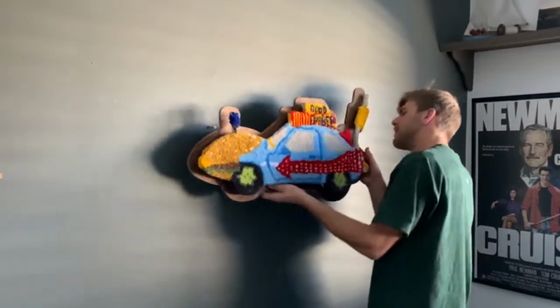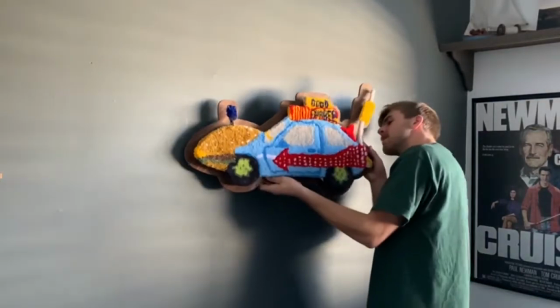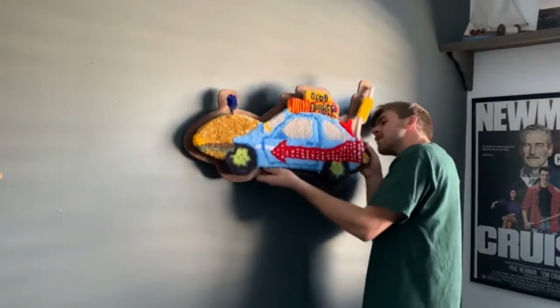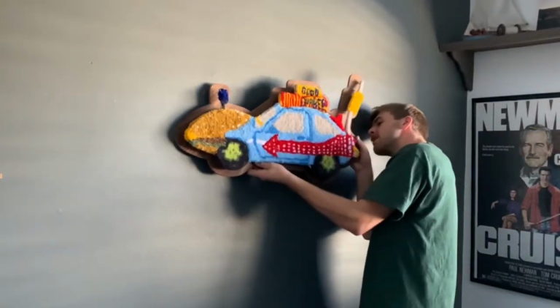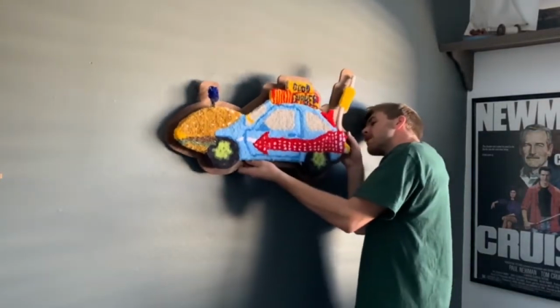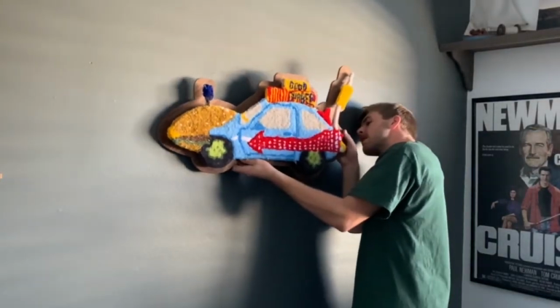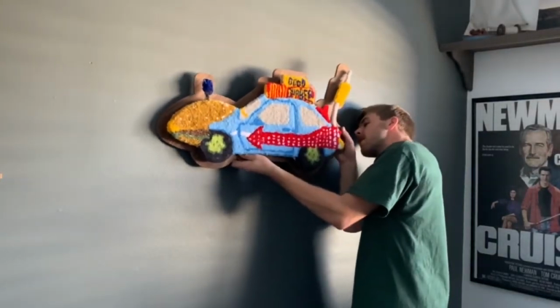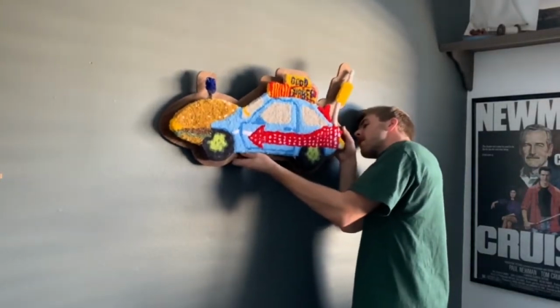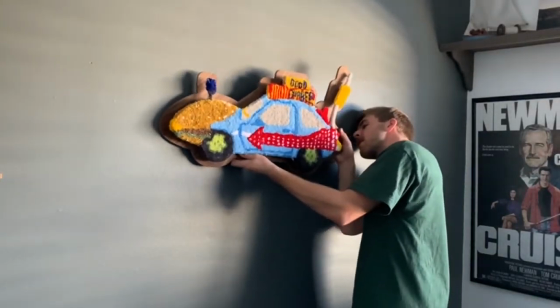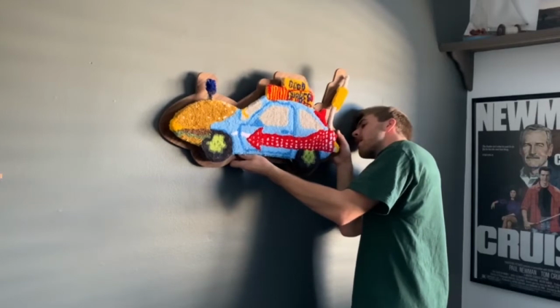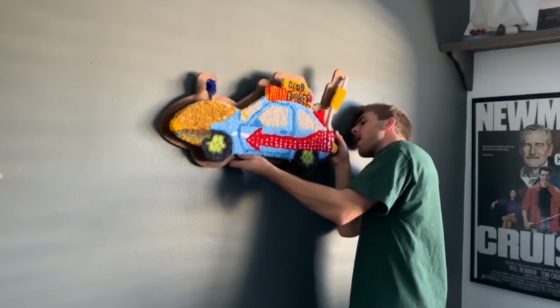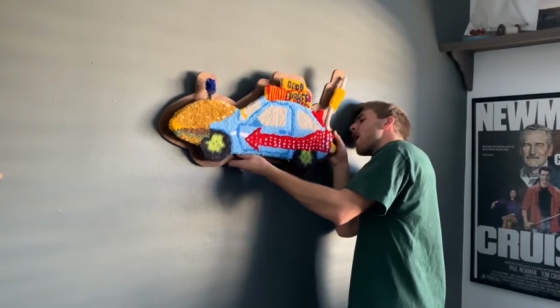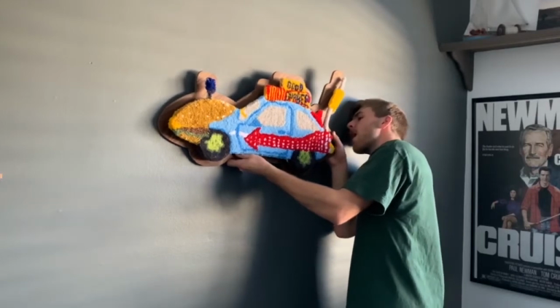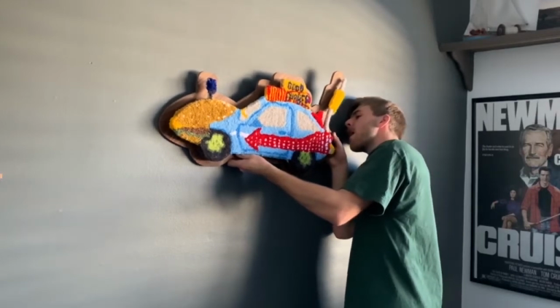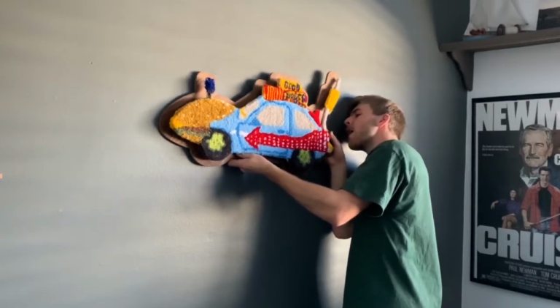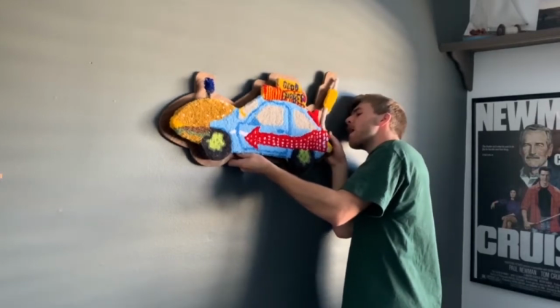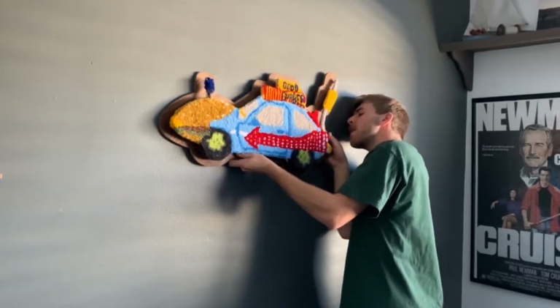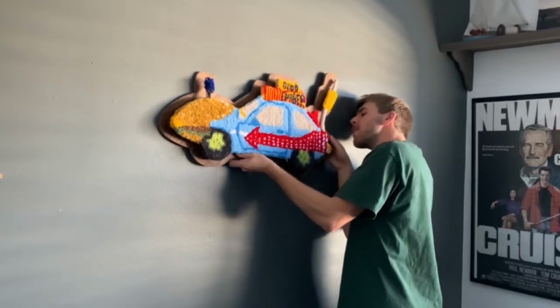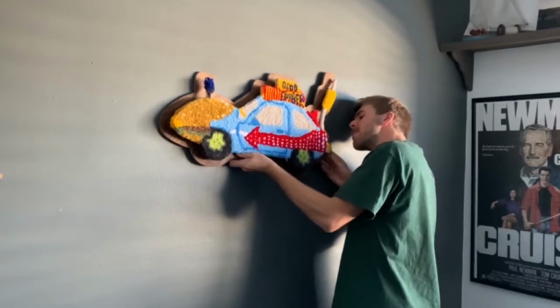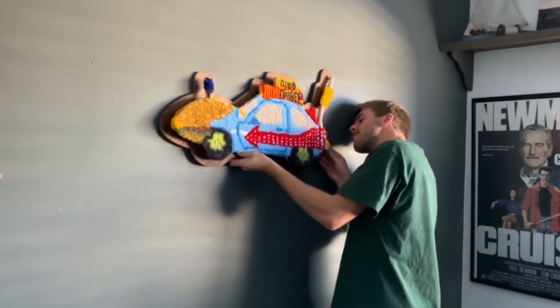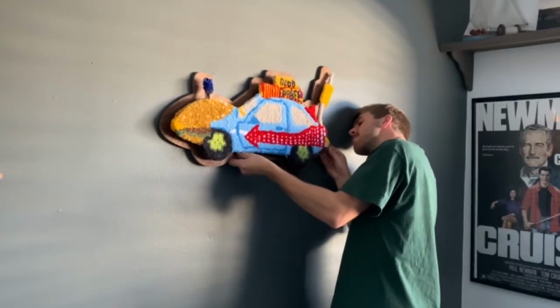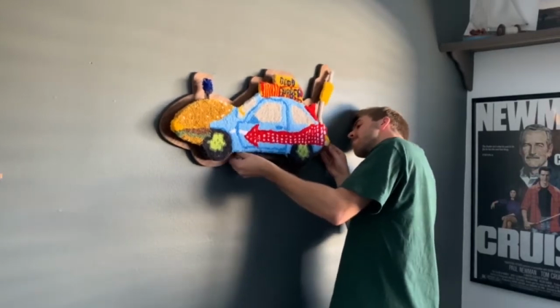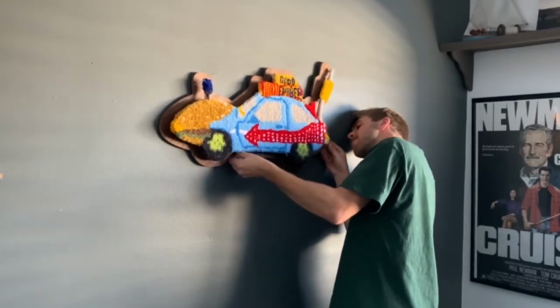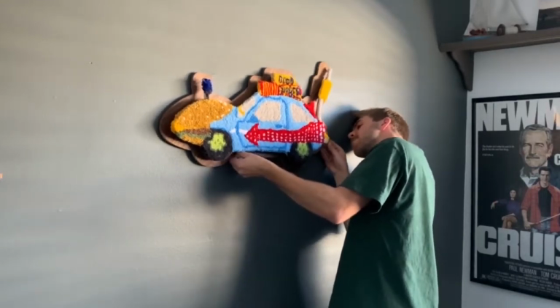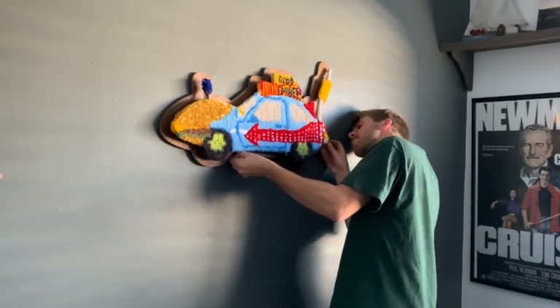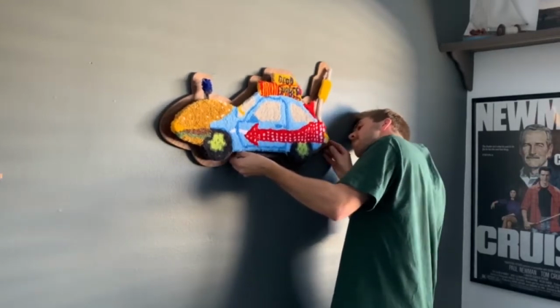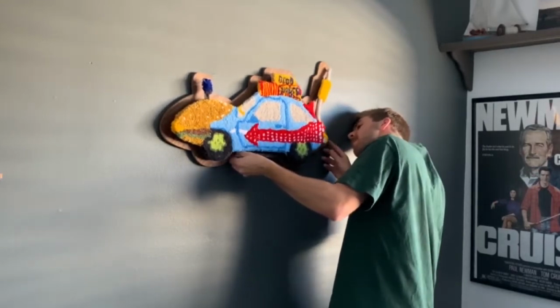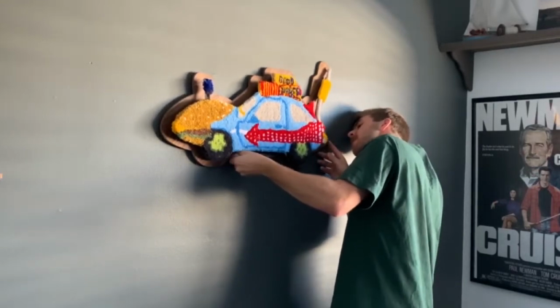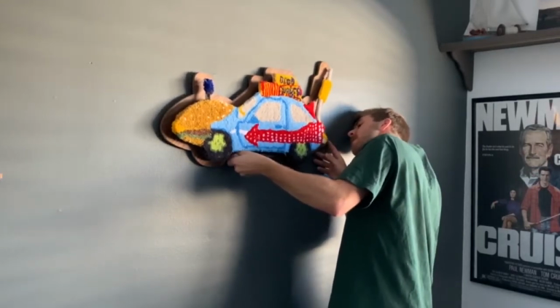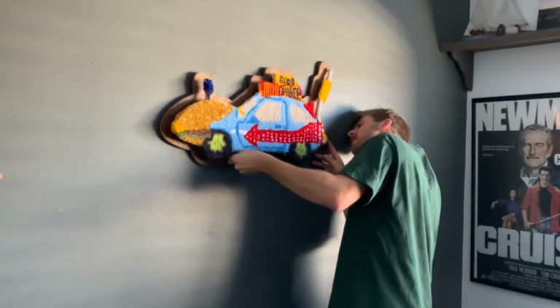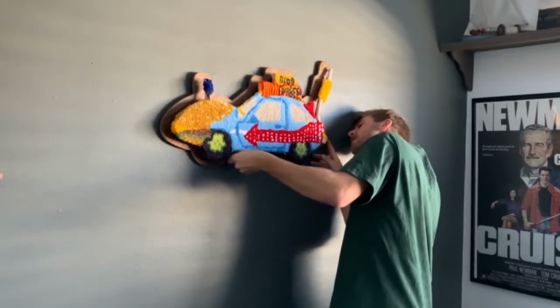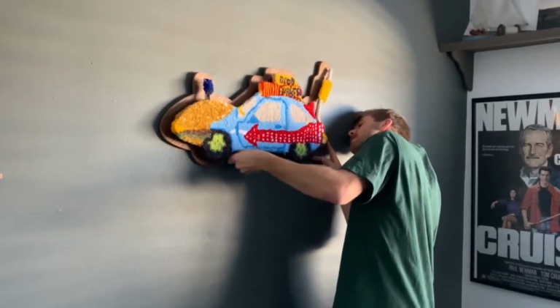Here are some nice detailed shots for you guys to check out. Thank you for watching this video — hopefully I didn't talk too fast or ramble too much, and I'll see you in the next one.